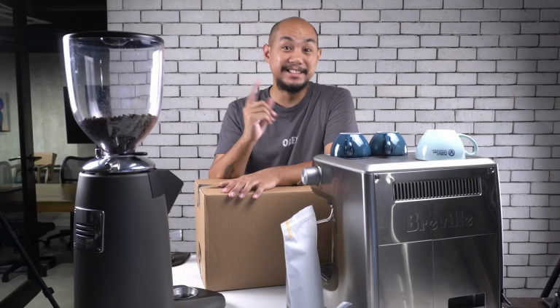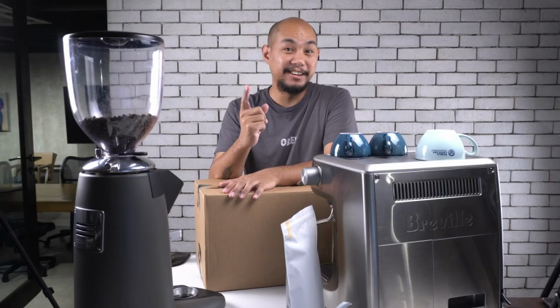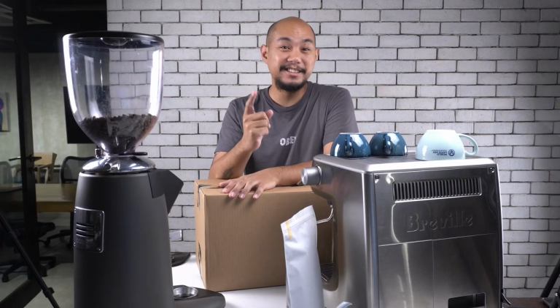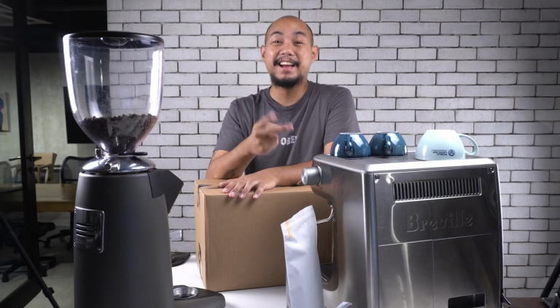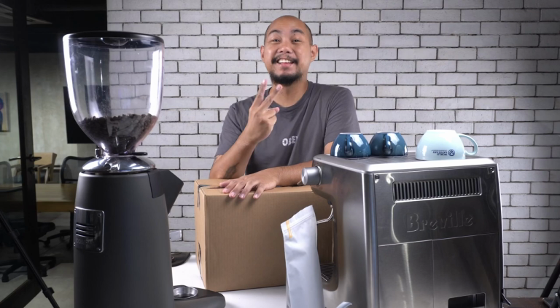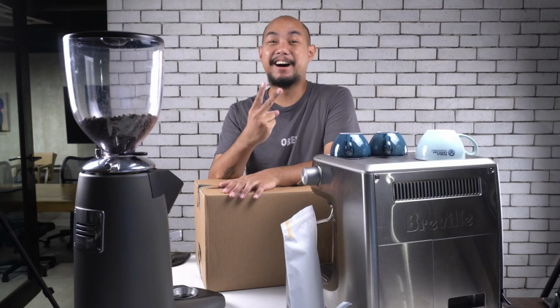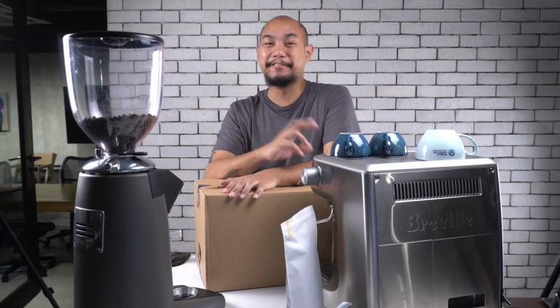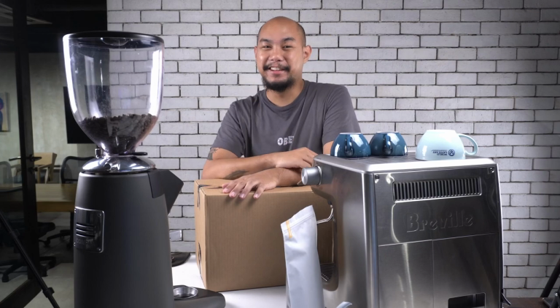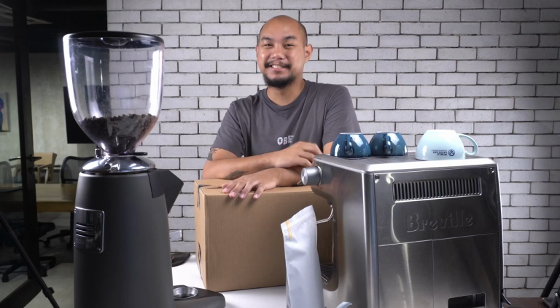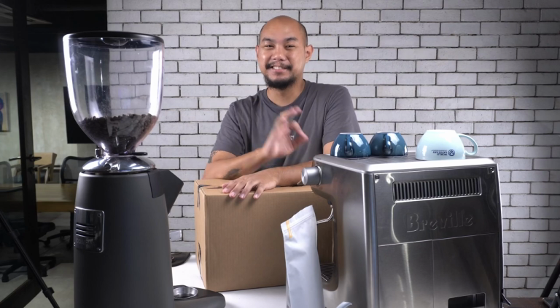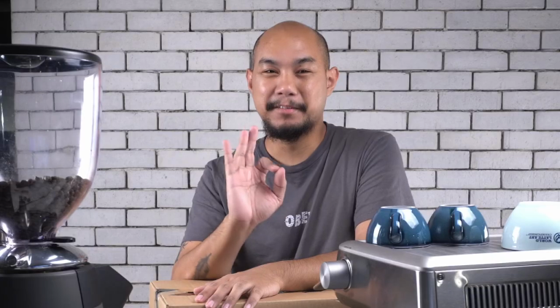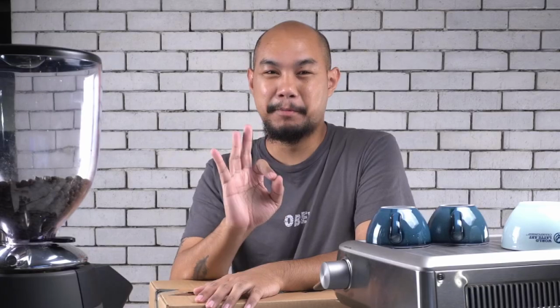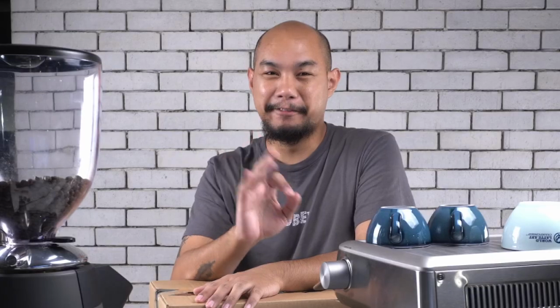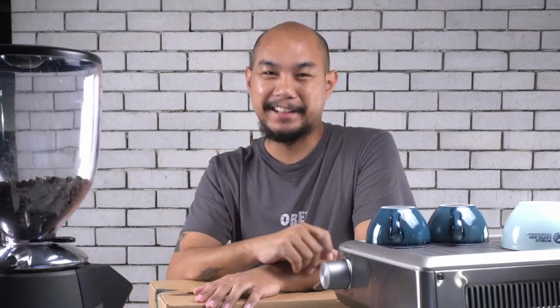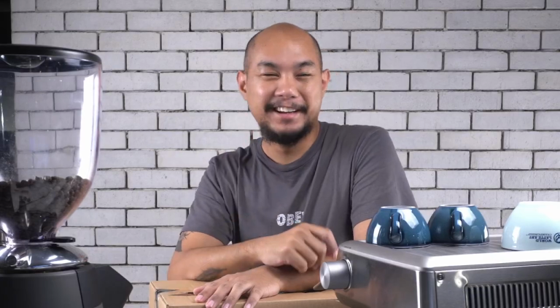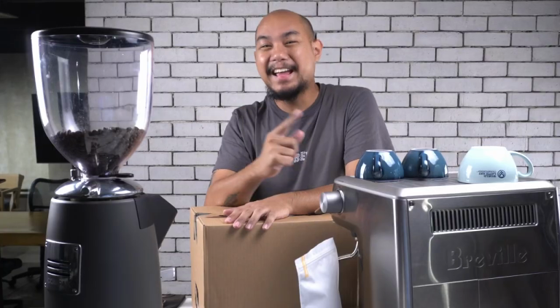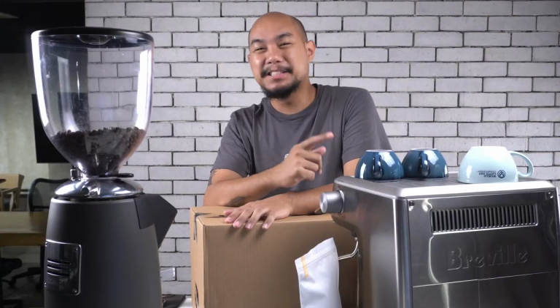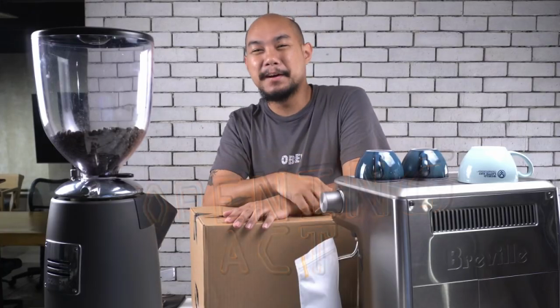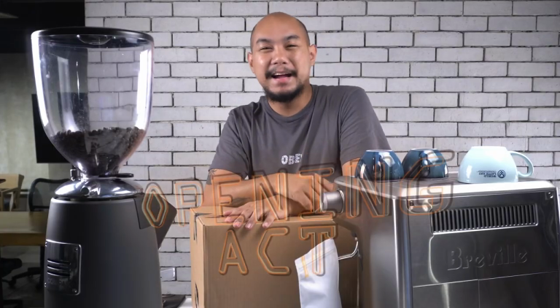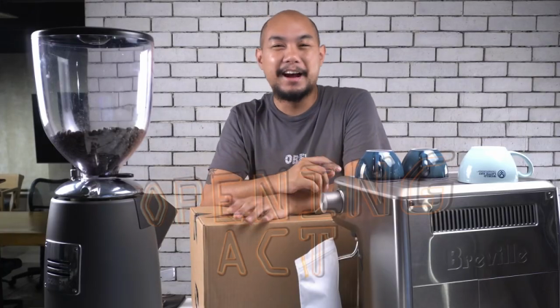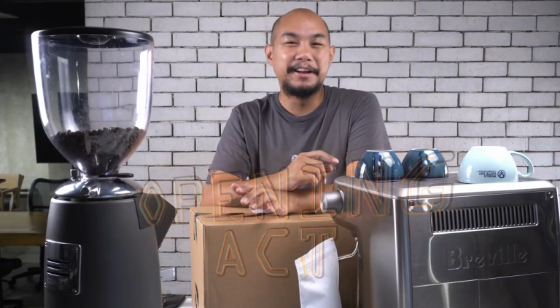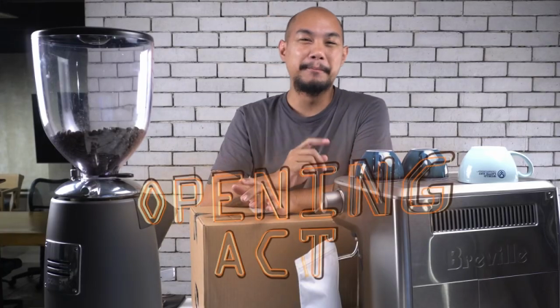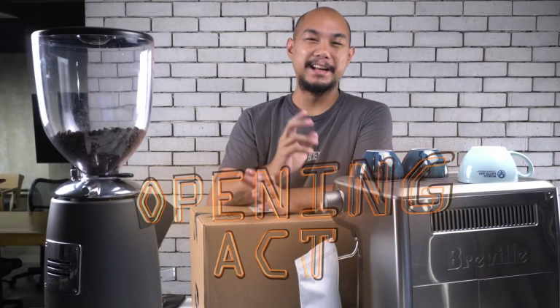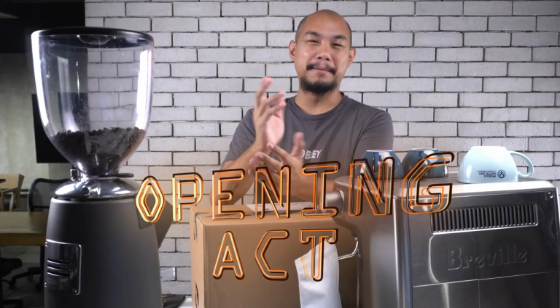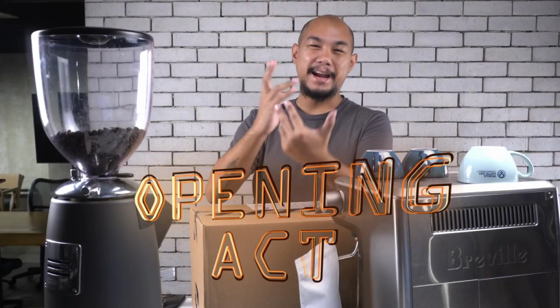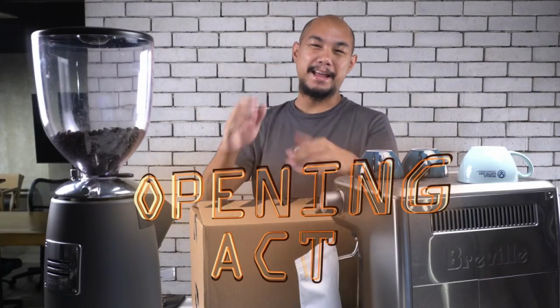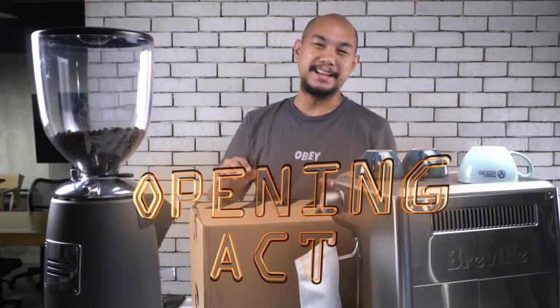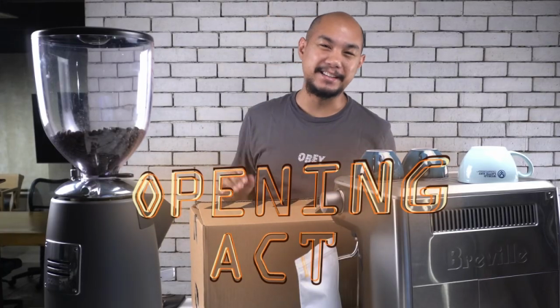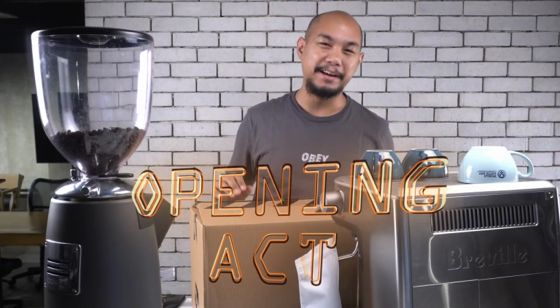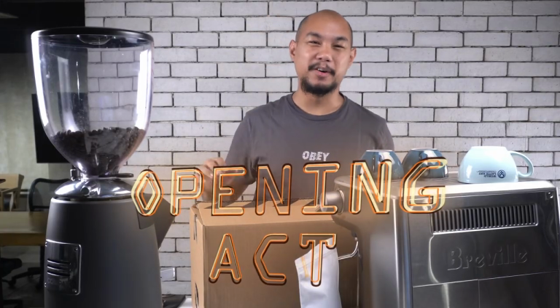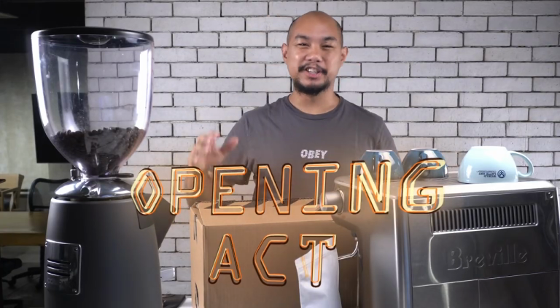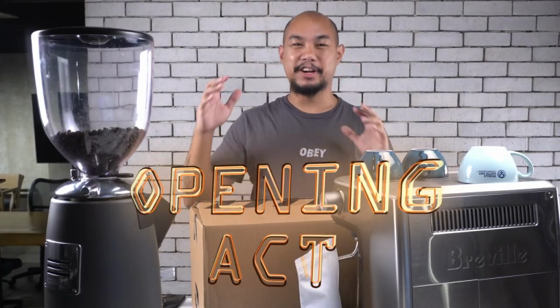Sneakers and coffee. Hey guys, welcome back to Honeycomb Manila. My name is Keo Kosha.